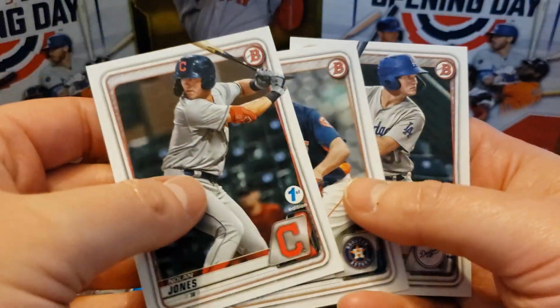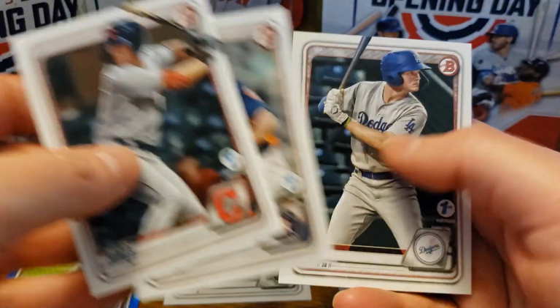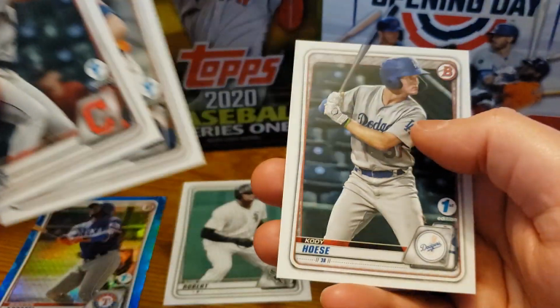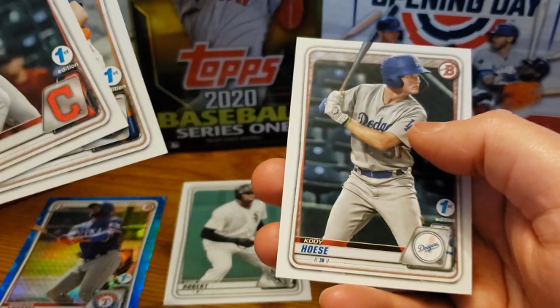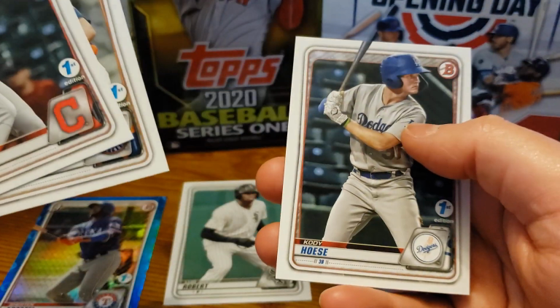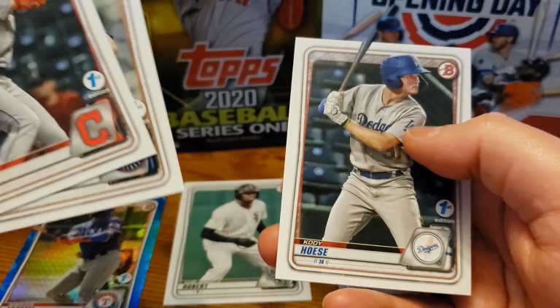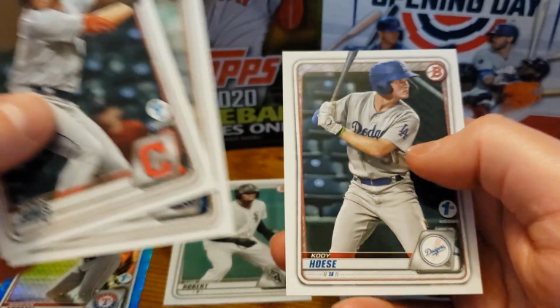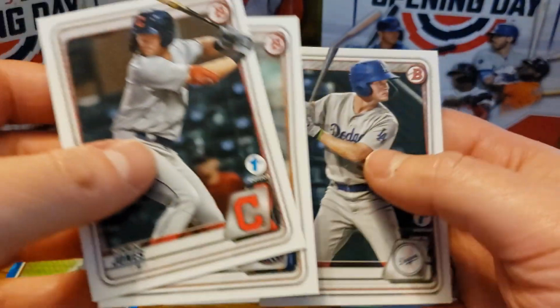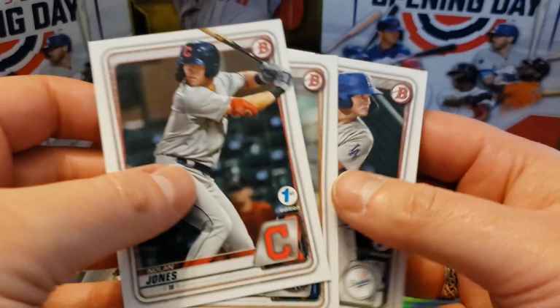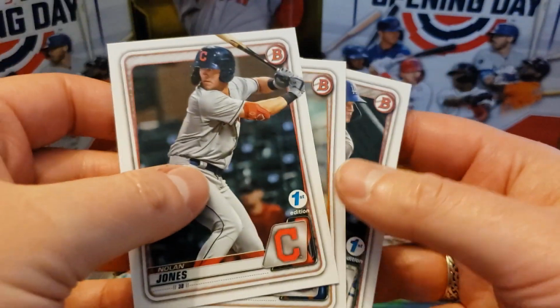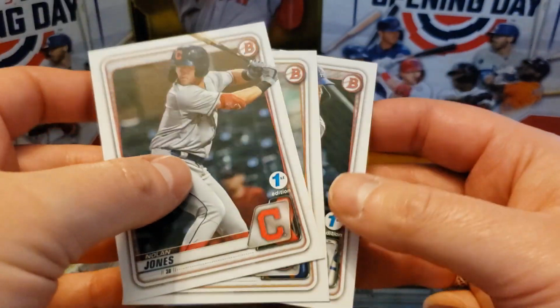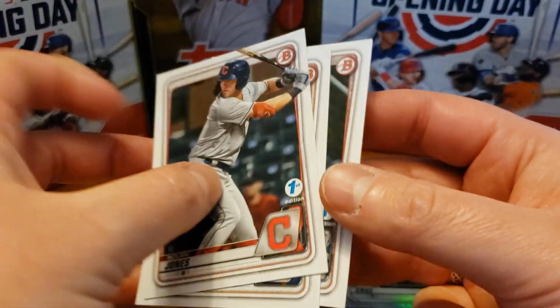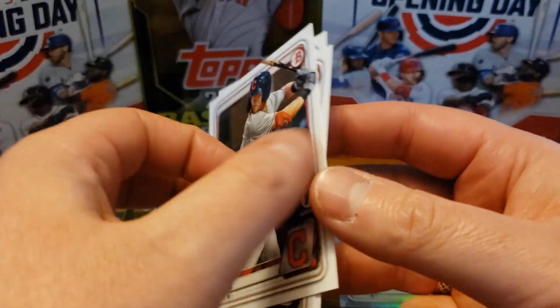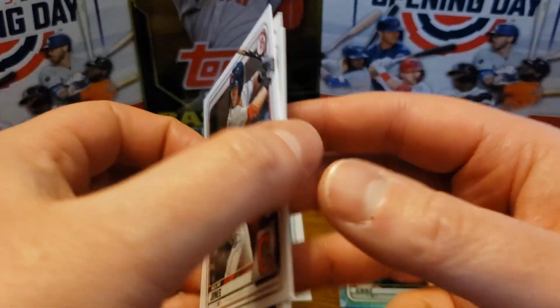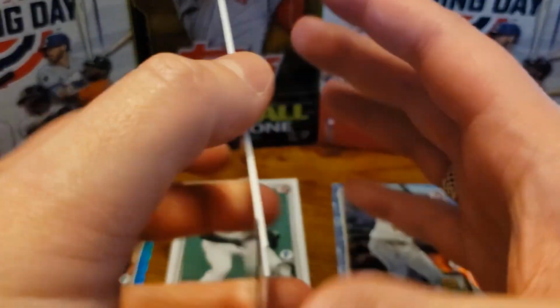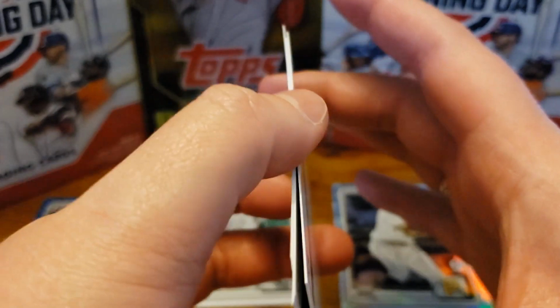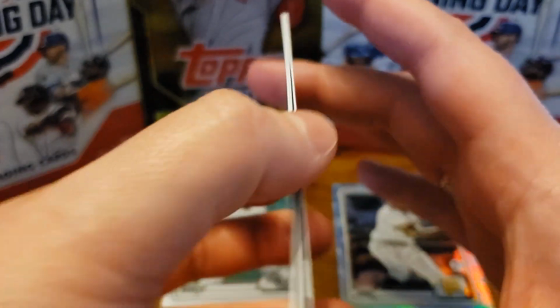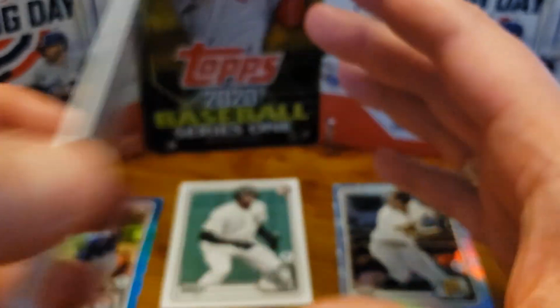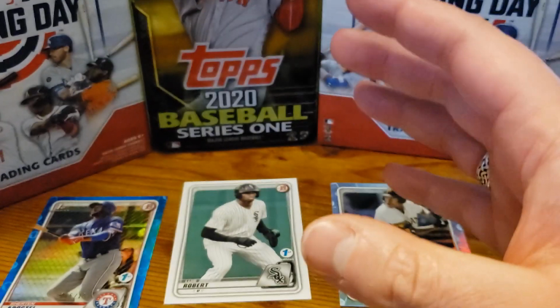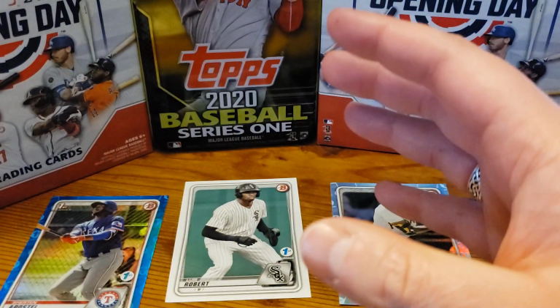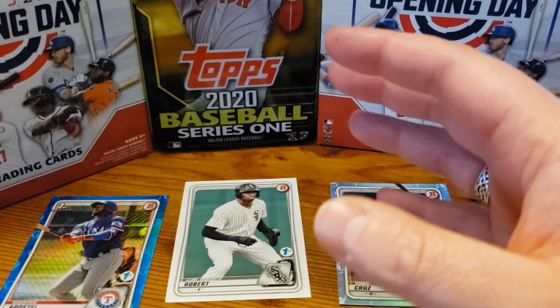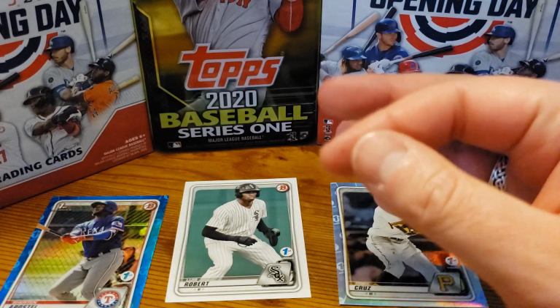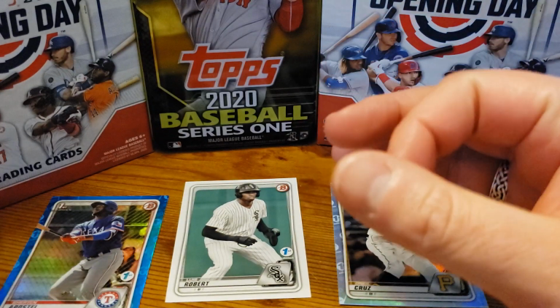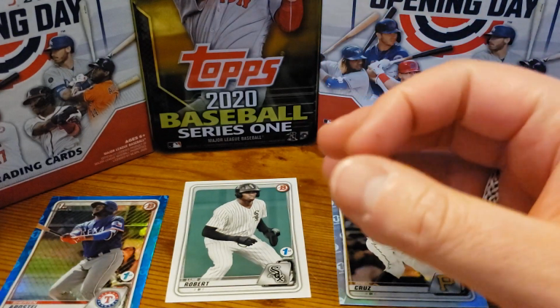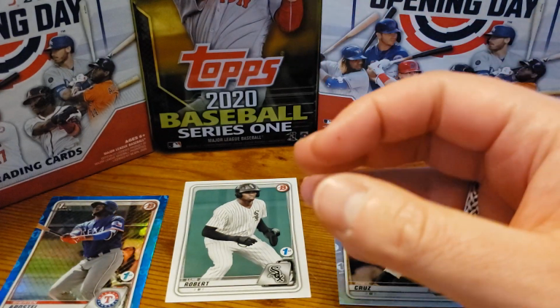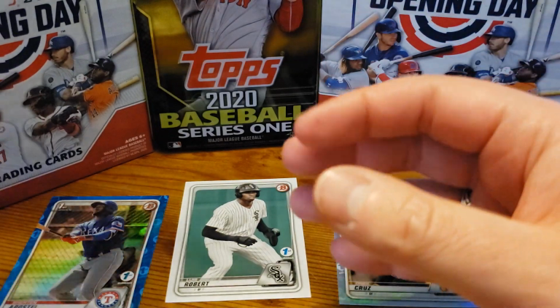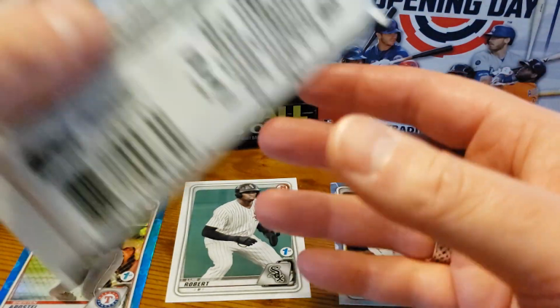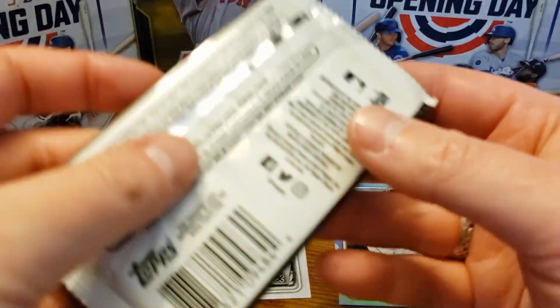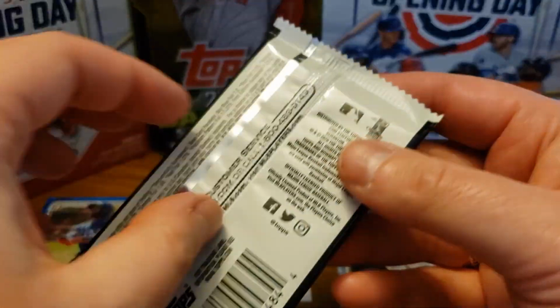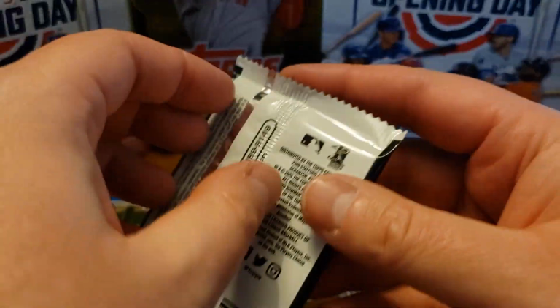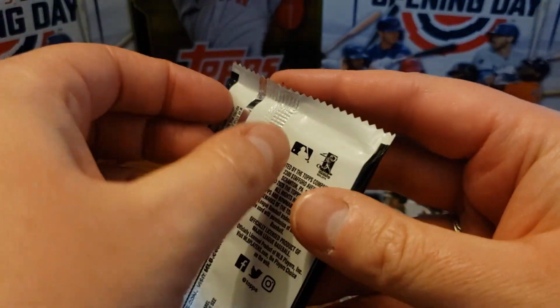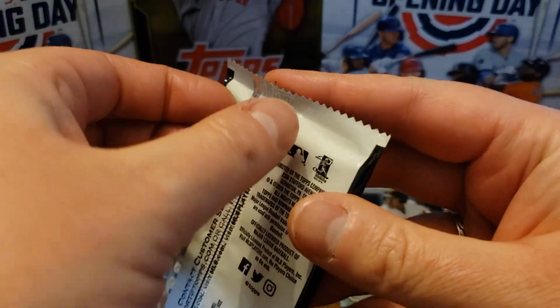Rowan Jones, Forrest Whitley — no, Forrest Whitley. All right, so last pack. Let's see if we can get the big card everyone's chasing.